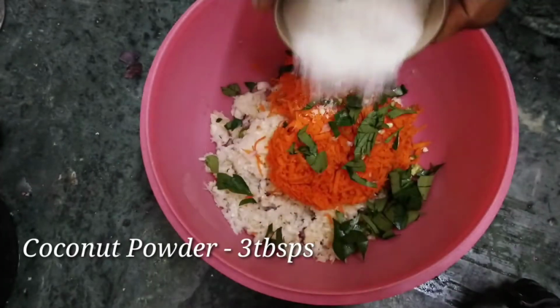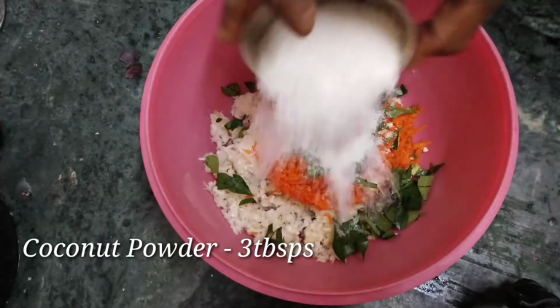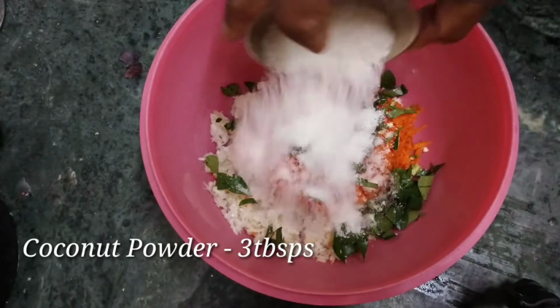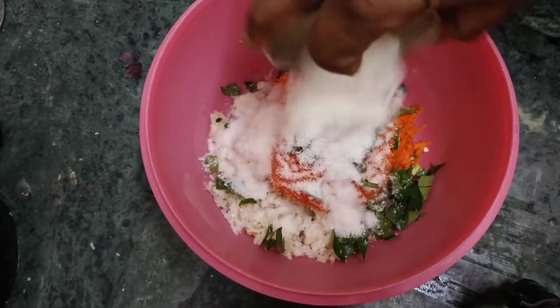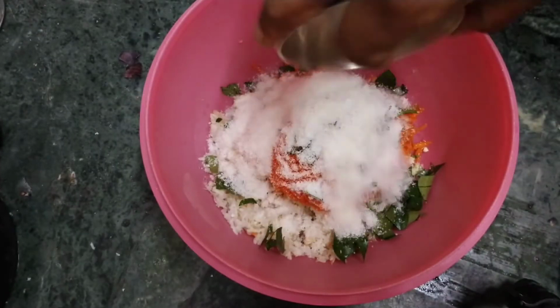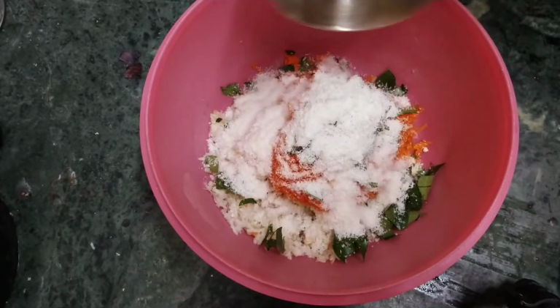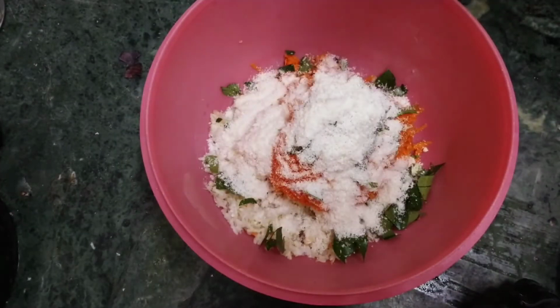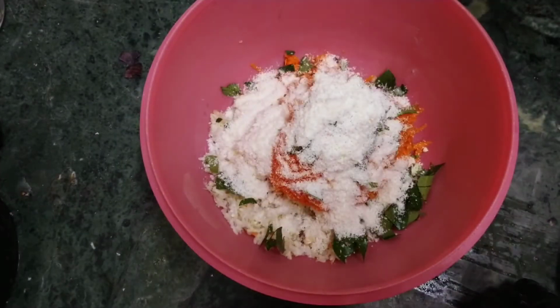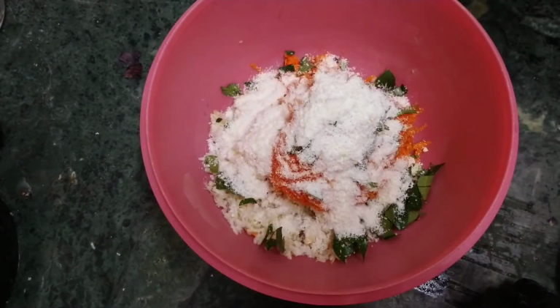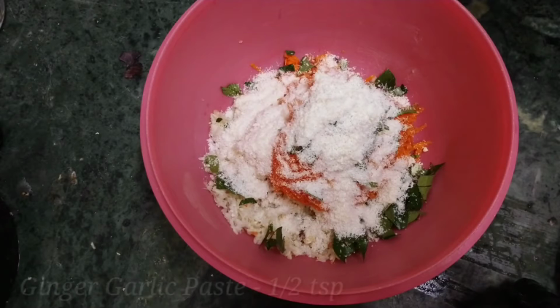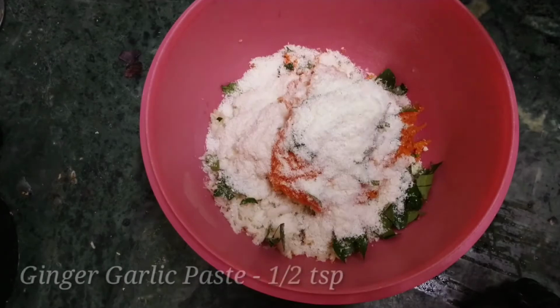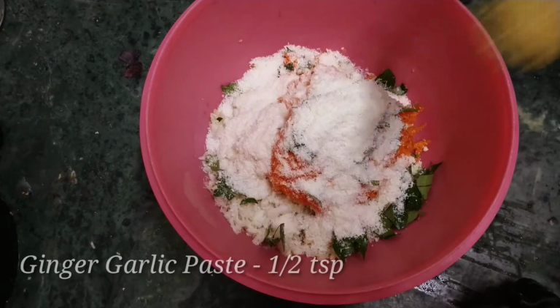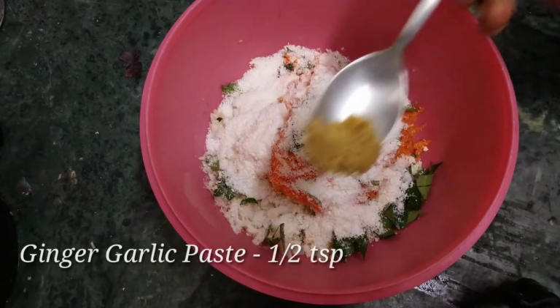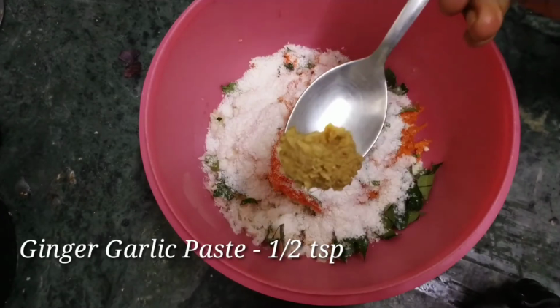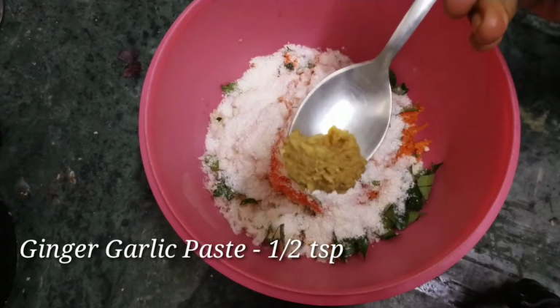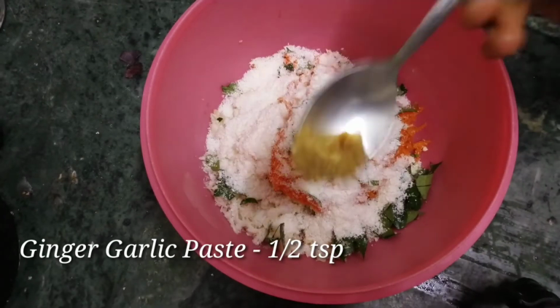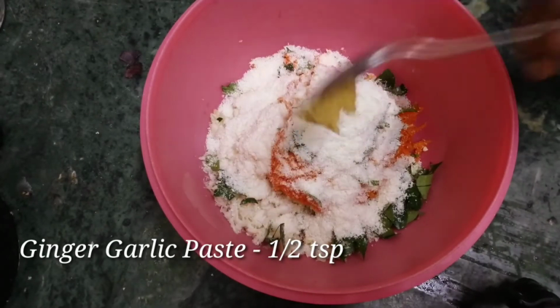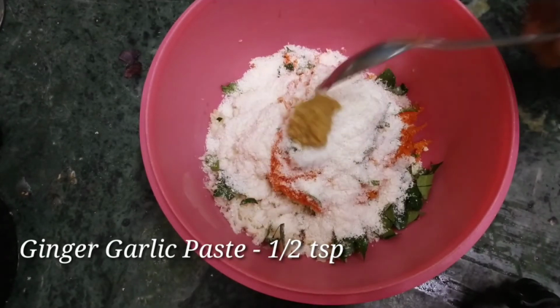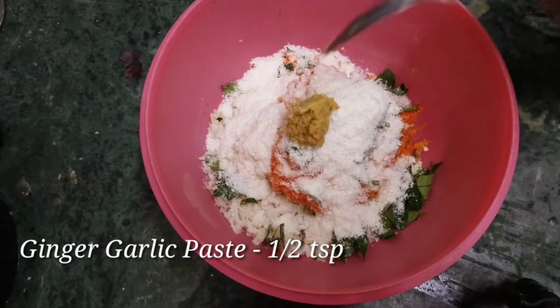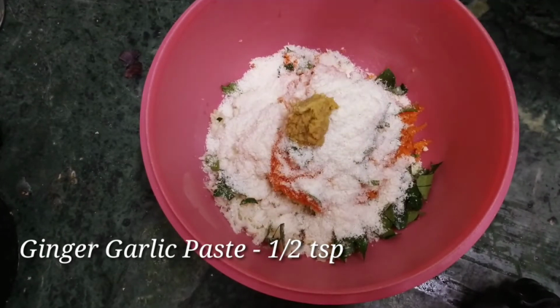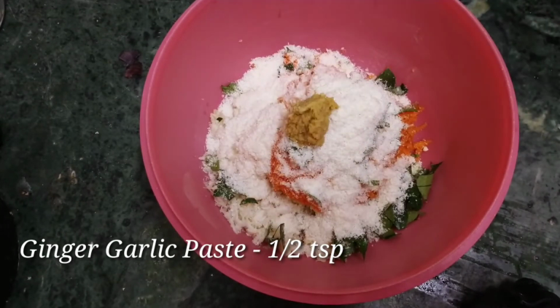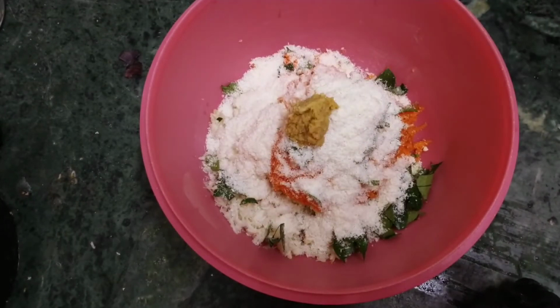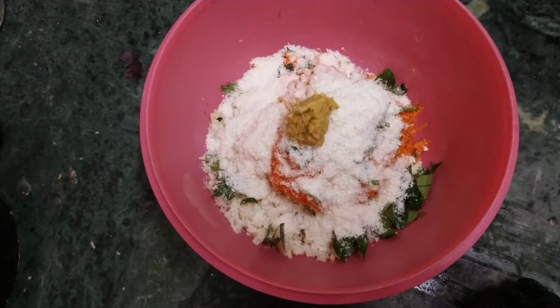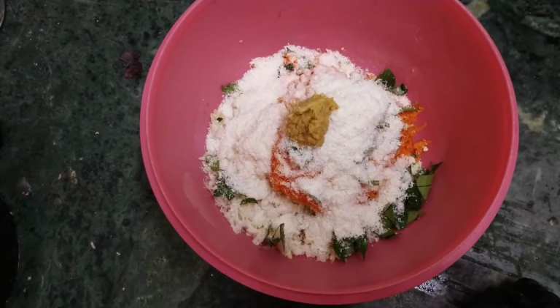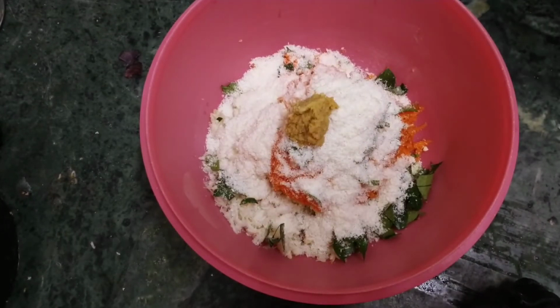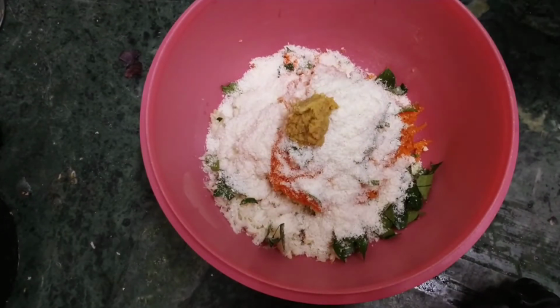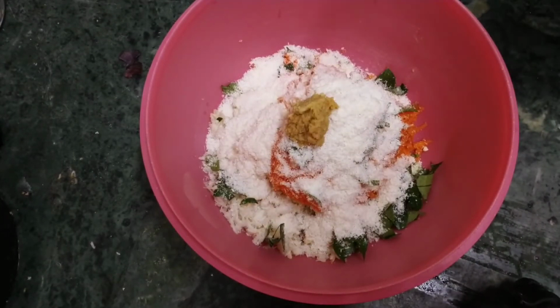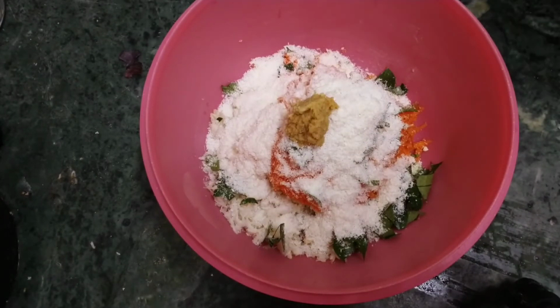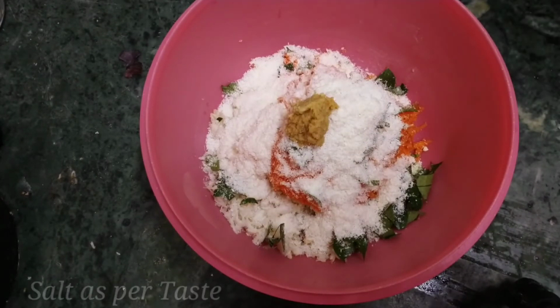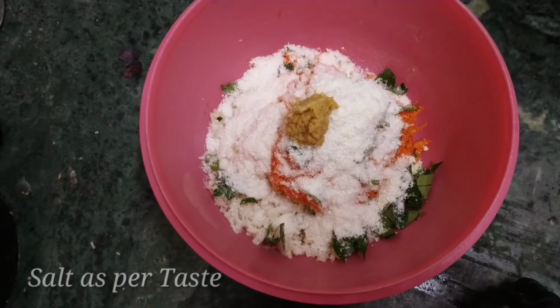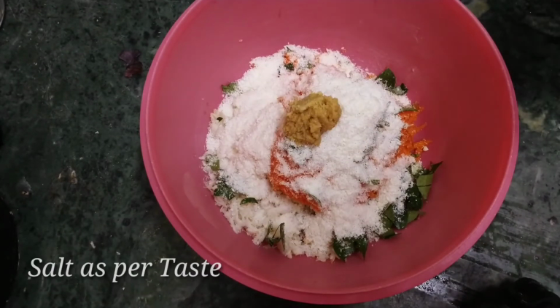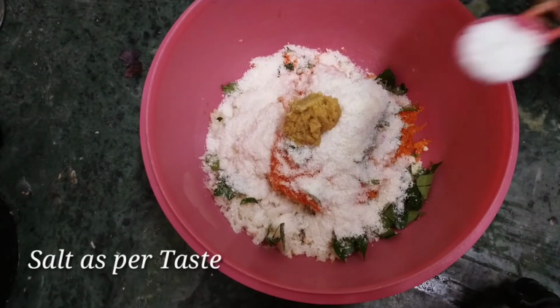Add coconut powder and 1 teaspoon of ginger garlic paste.